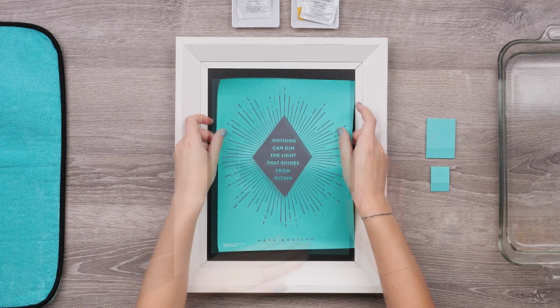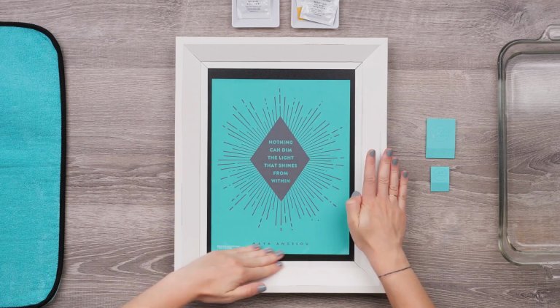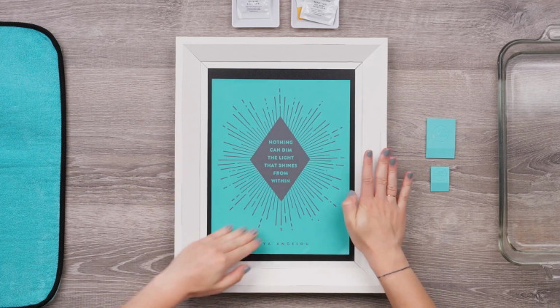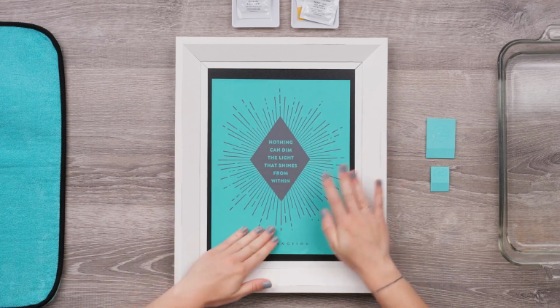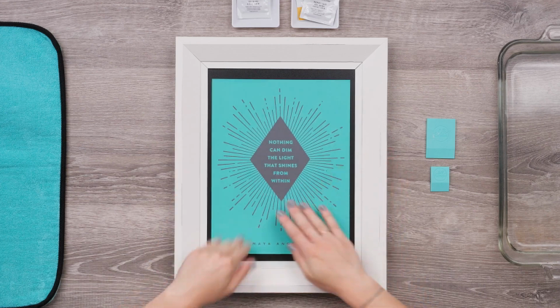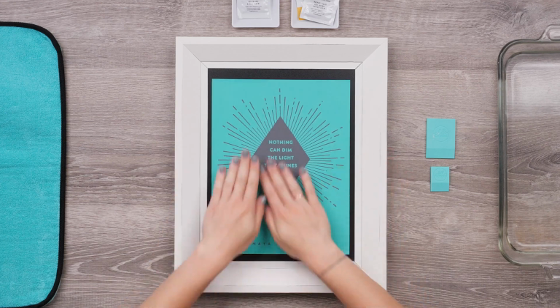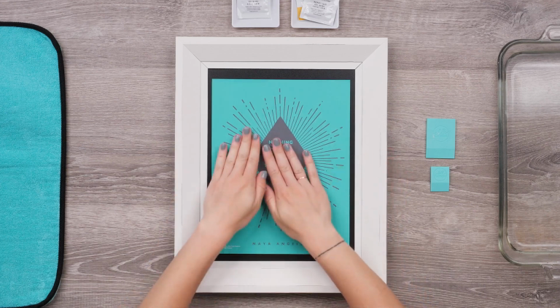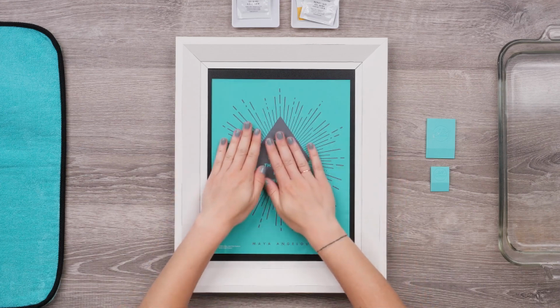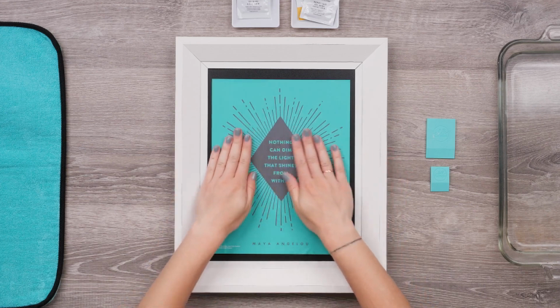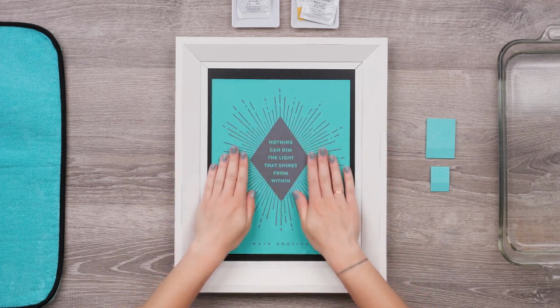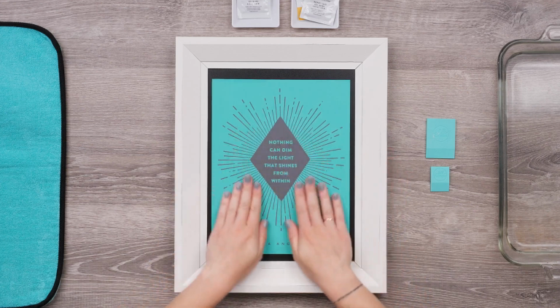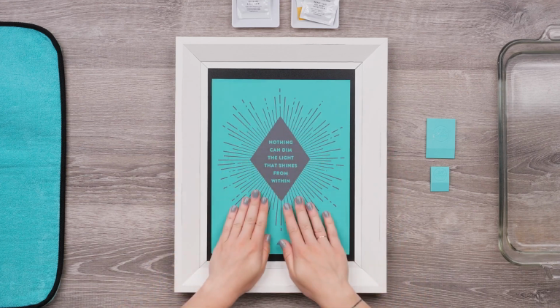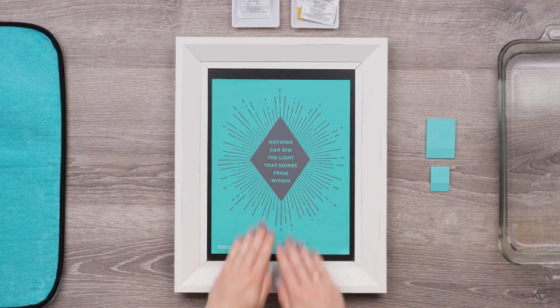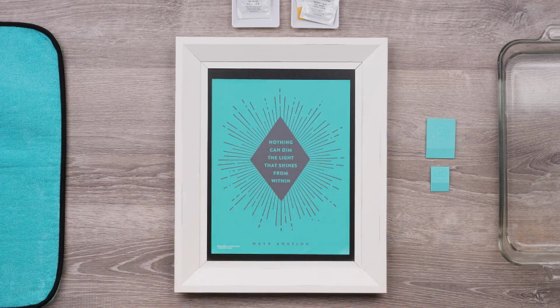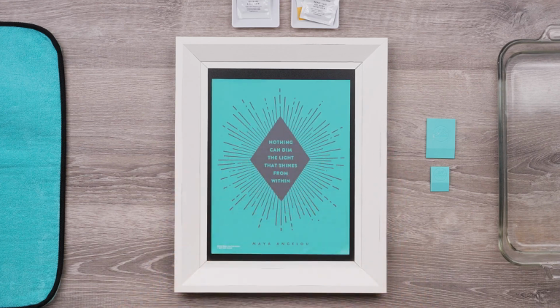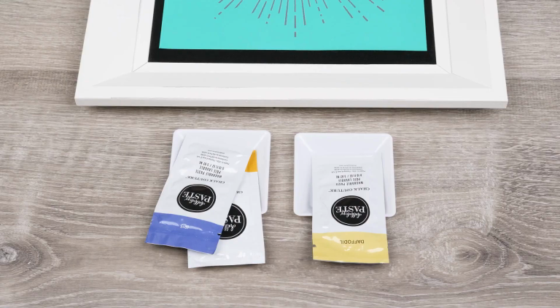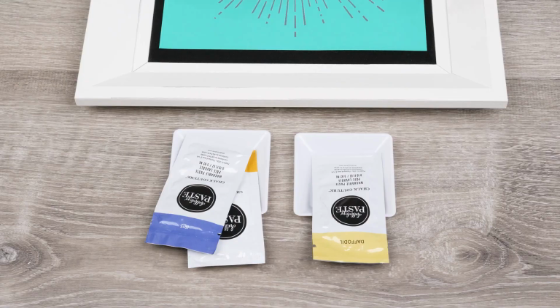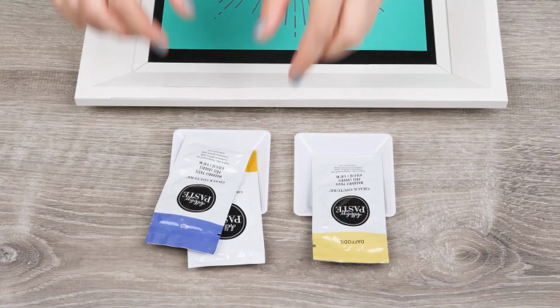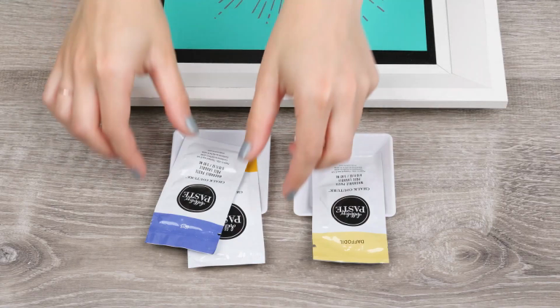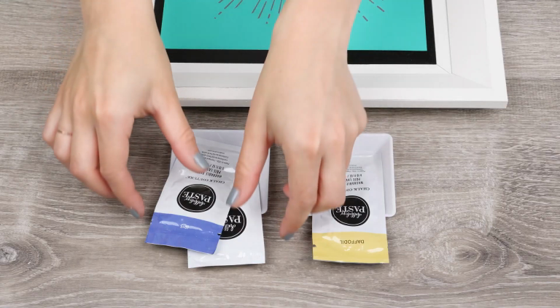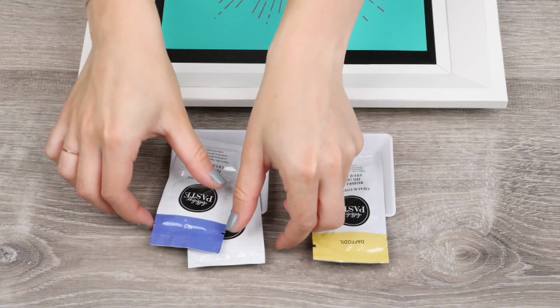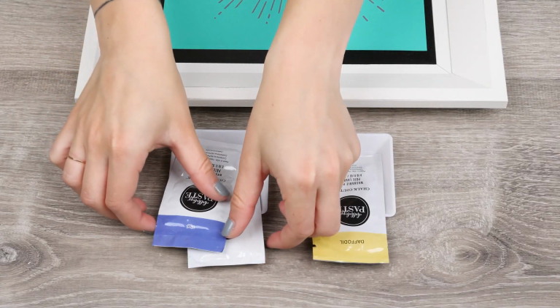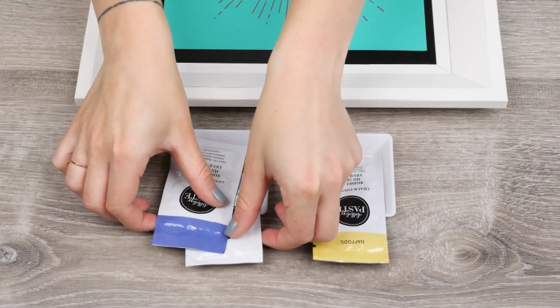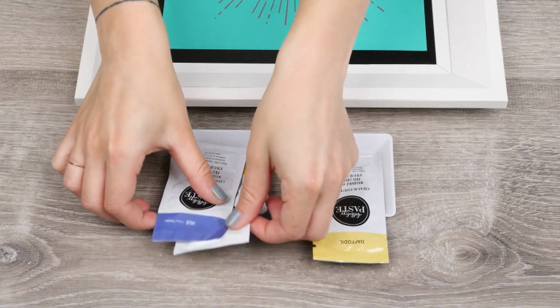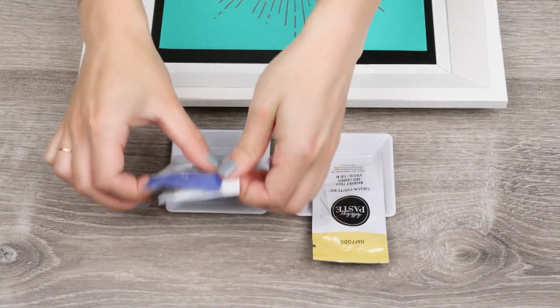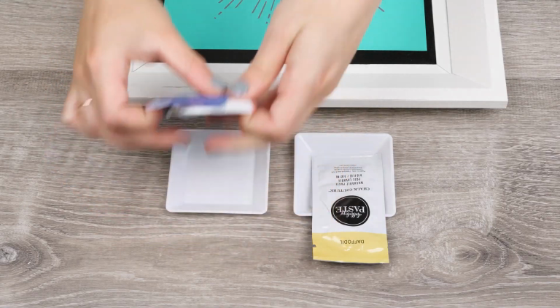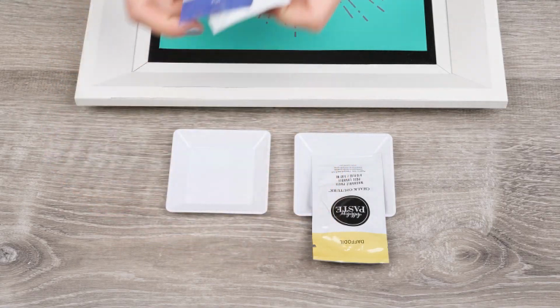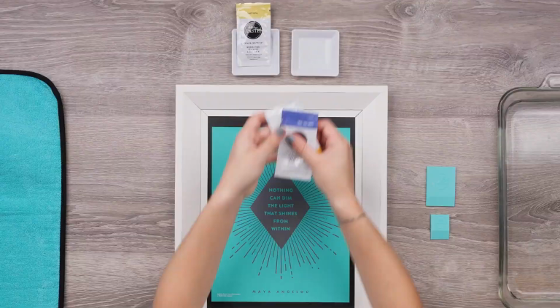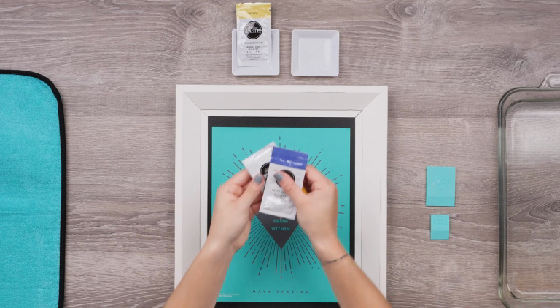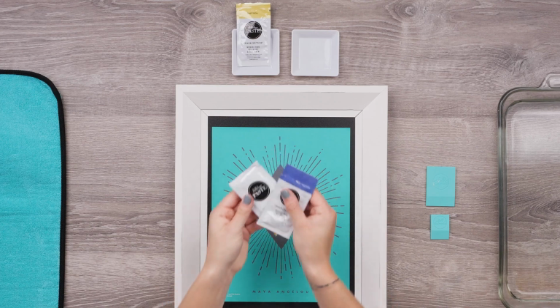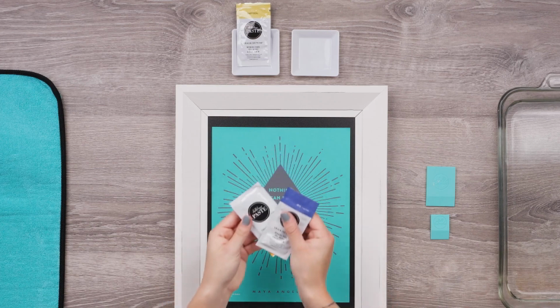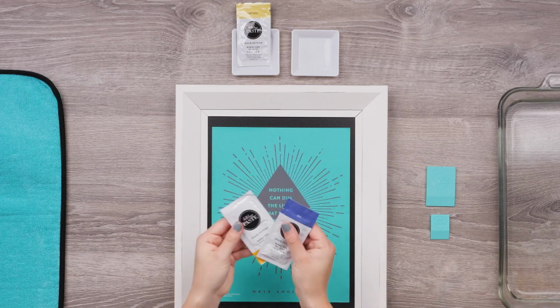I'll get it all smoothed out with no bubbles. Now I've got these two fun complementary colors to choose from.